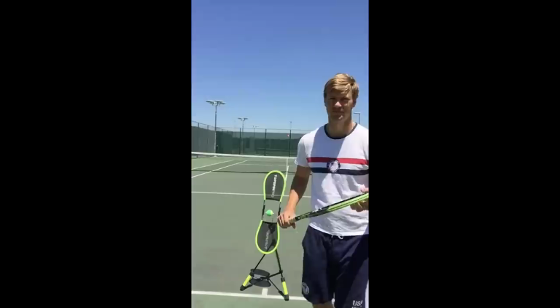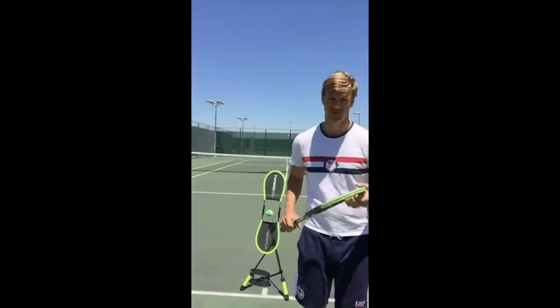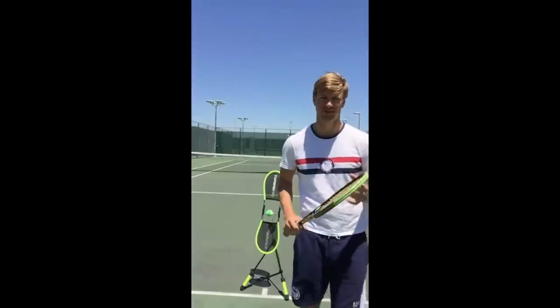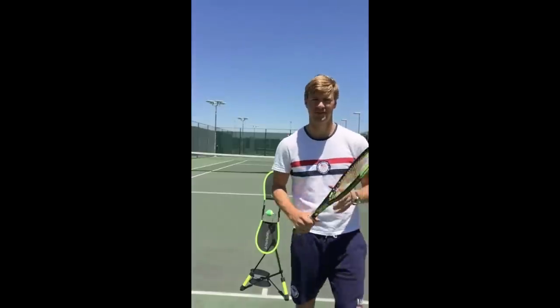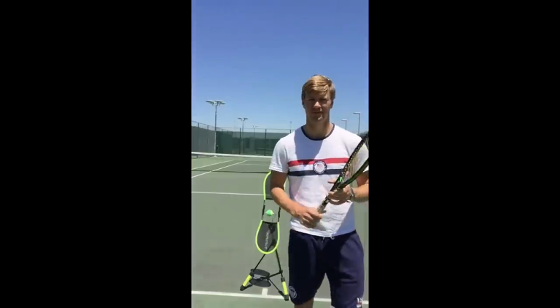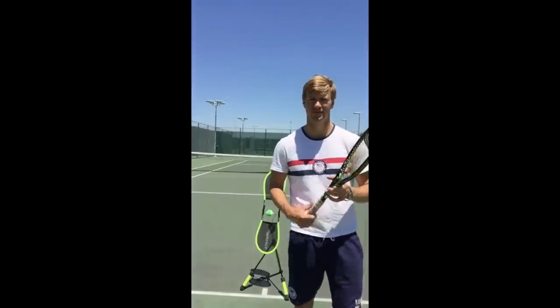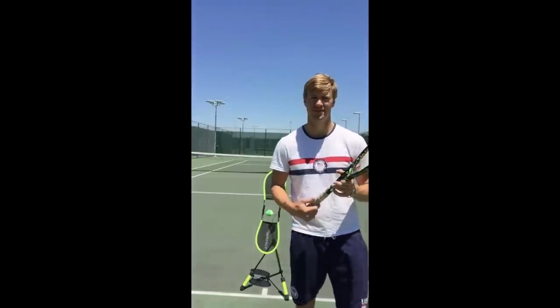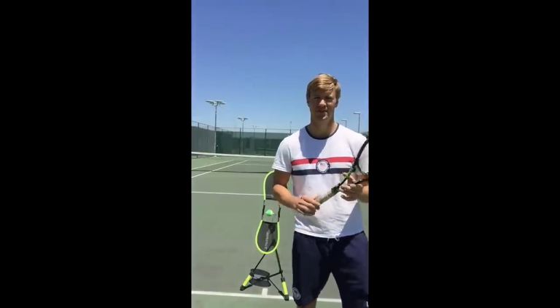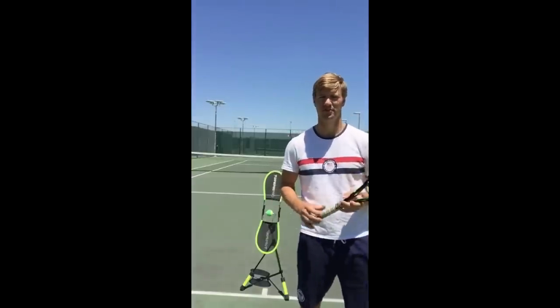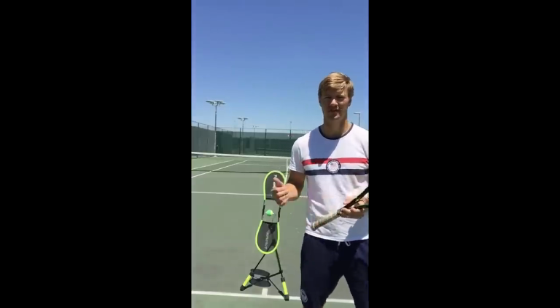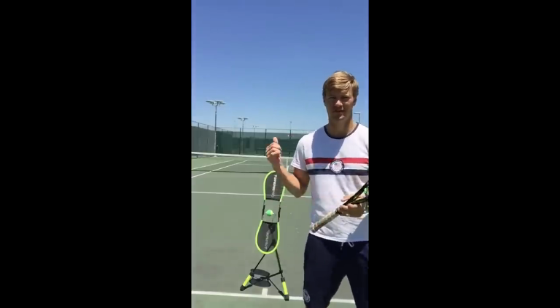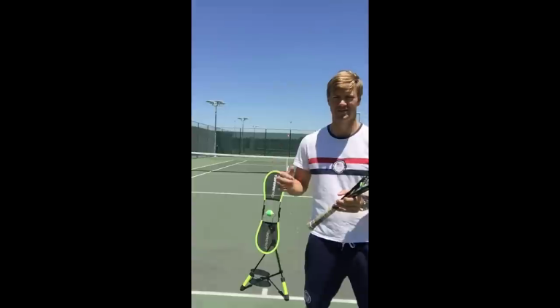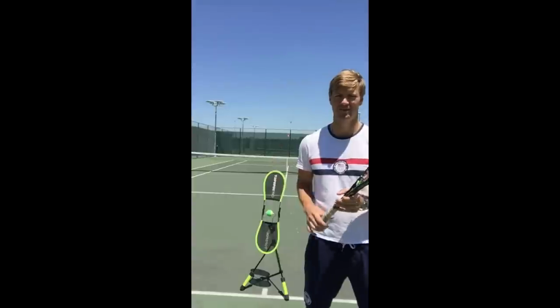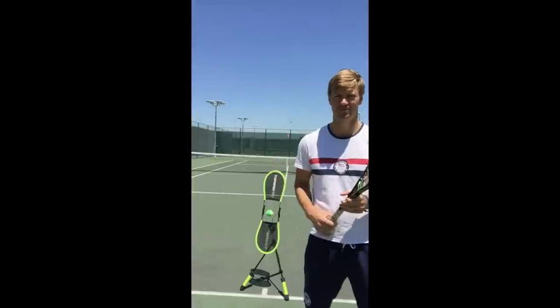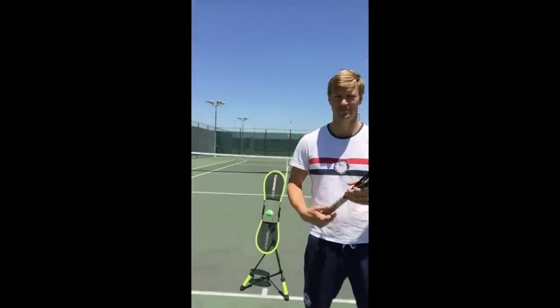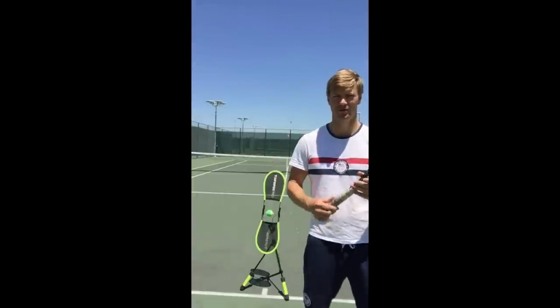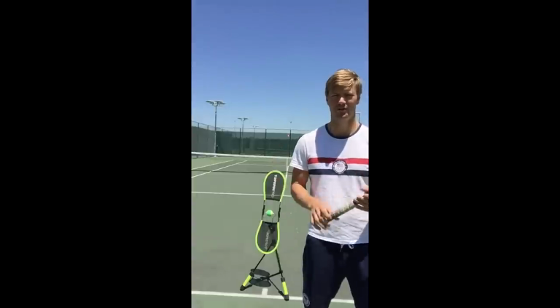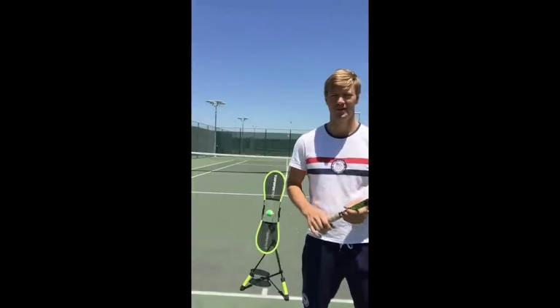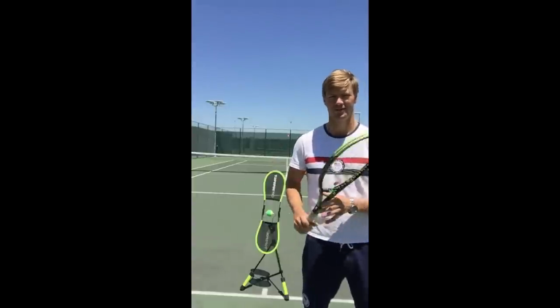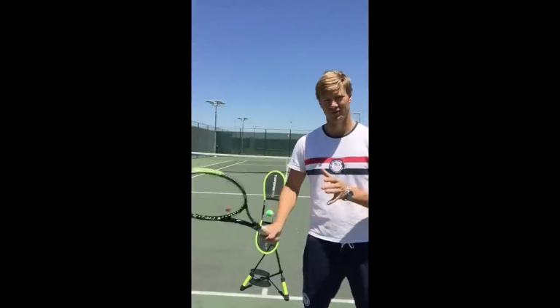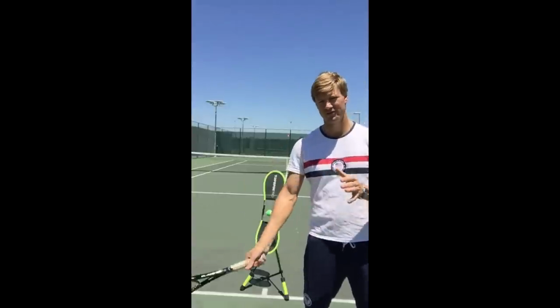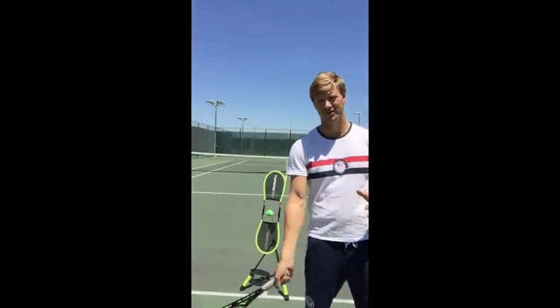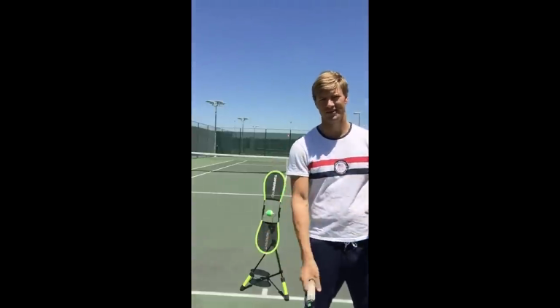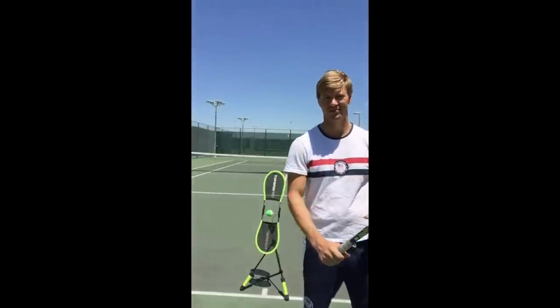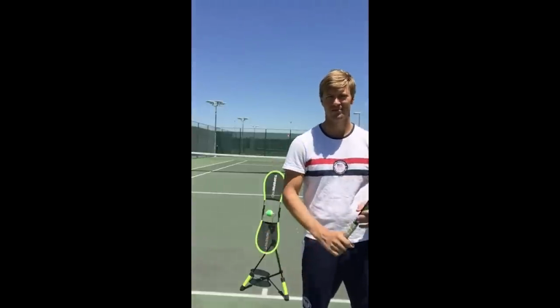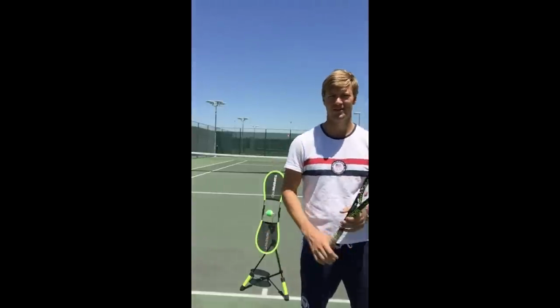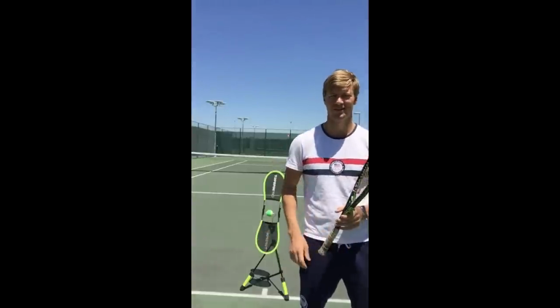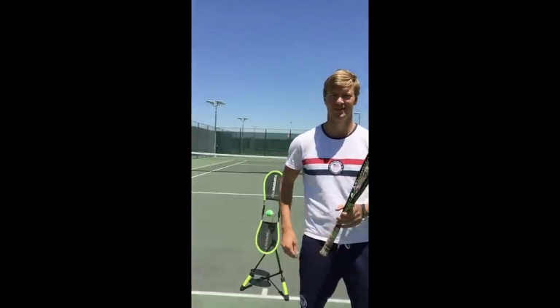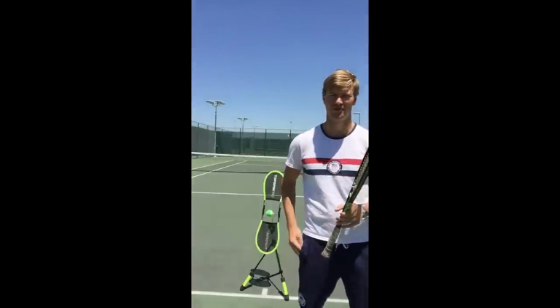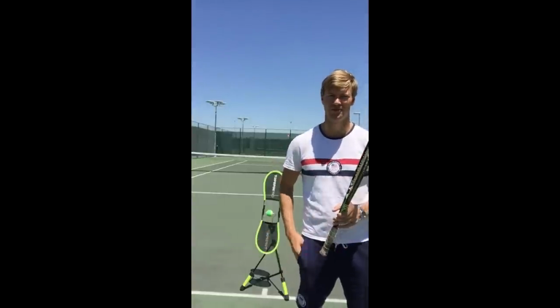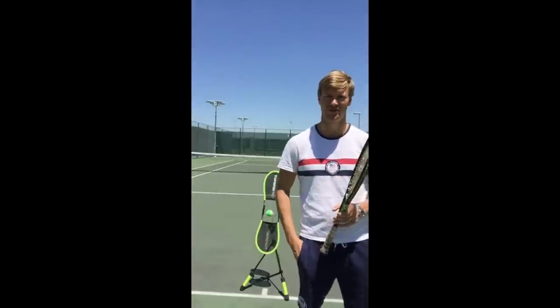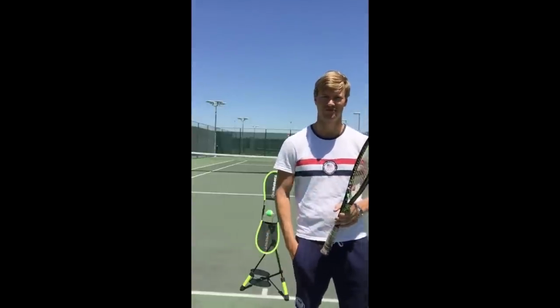I'm Drew Clifton of Frisco Tennis Shop doing the Top Spin Pro. It's a great tool to get top spin and I hope you enjoy it.